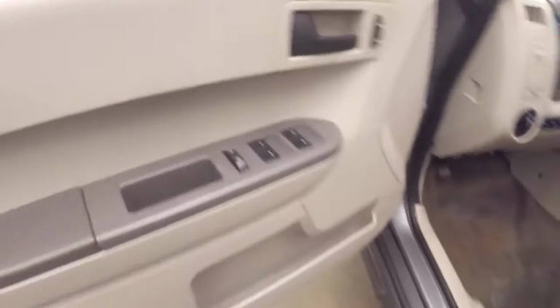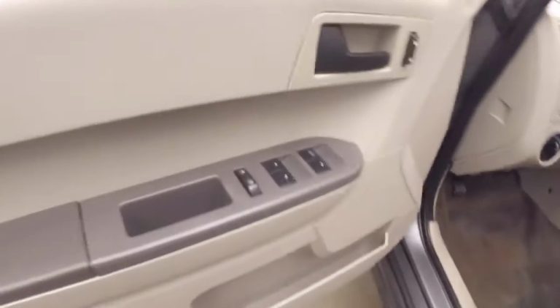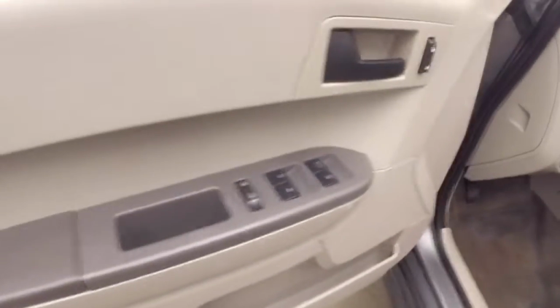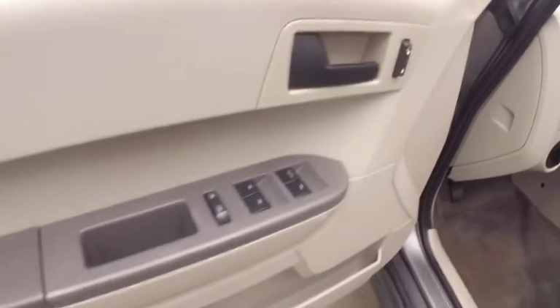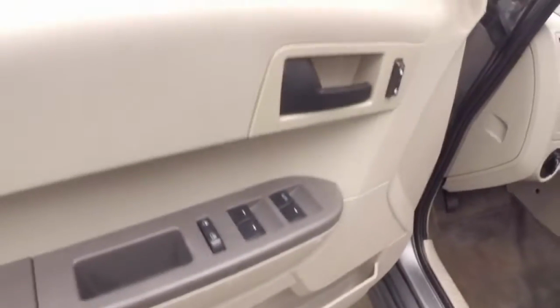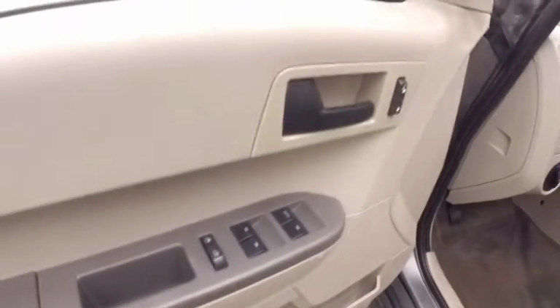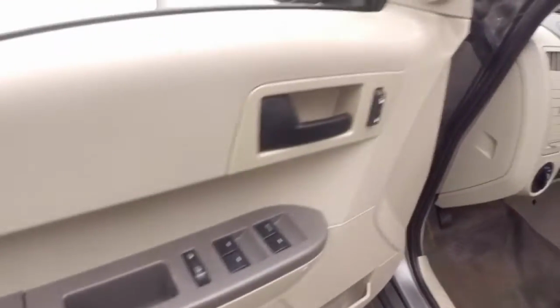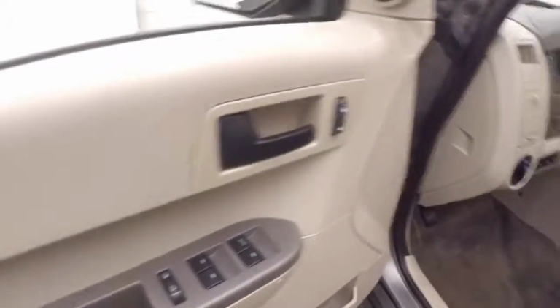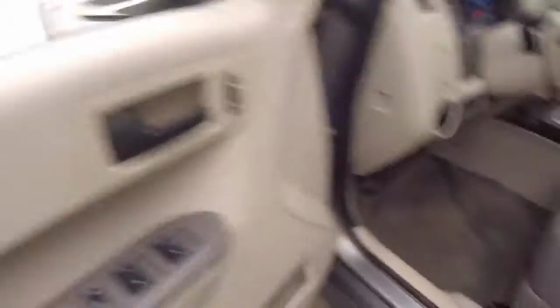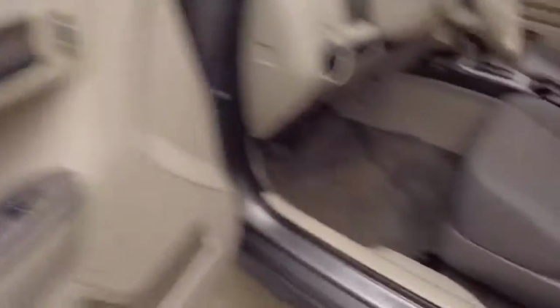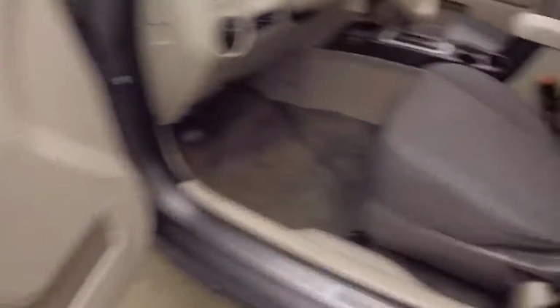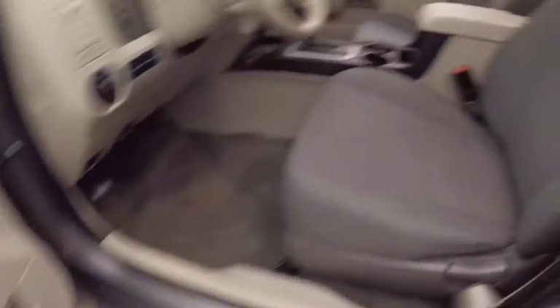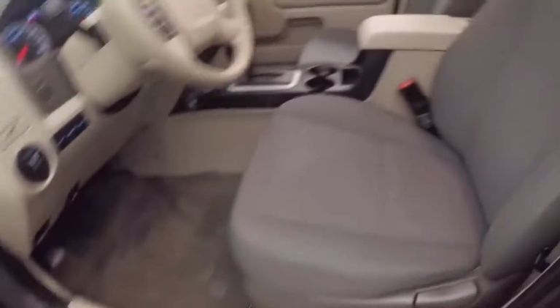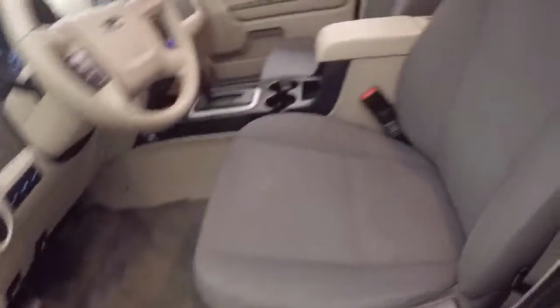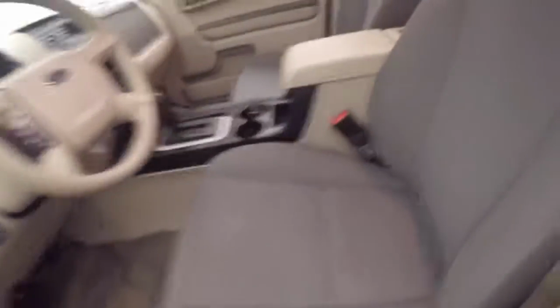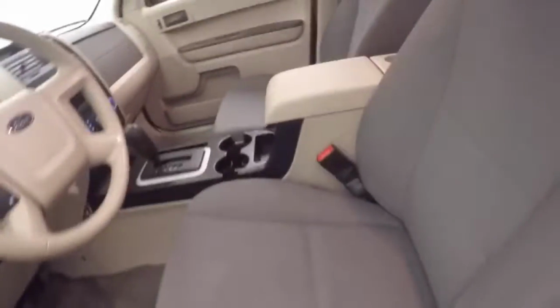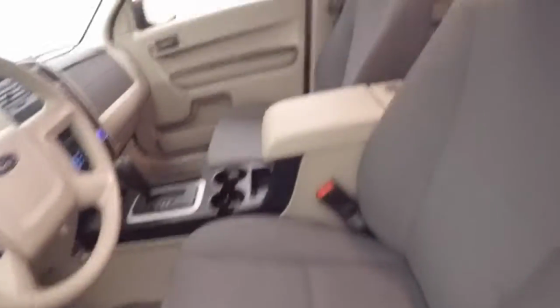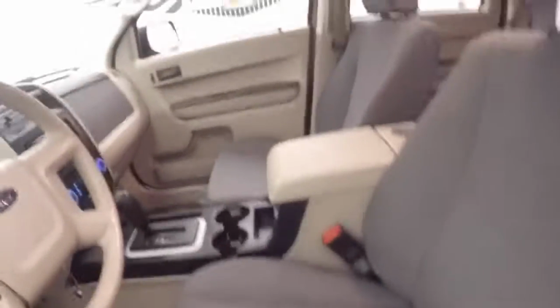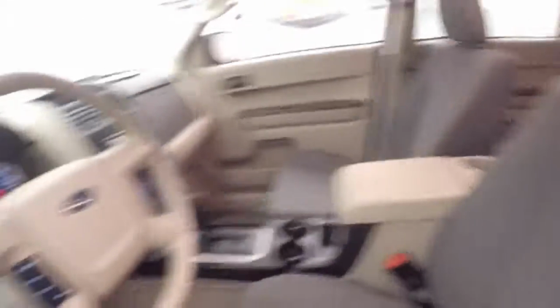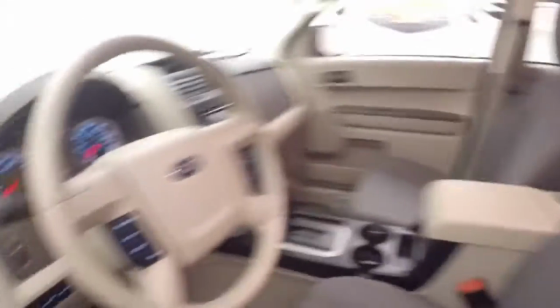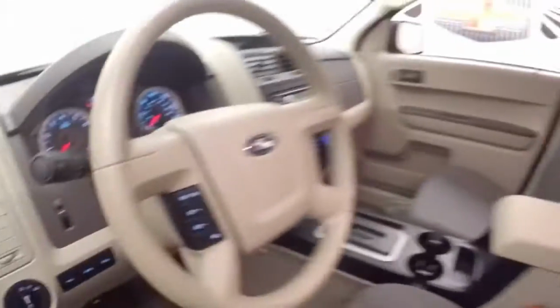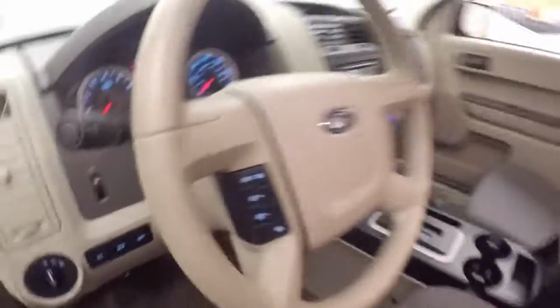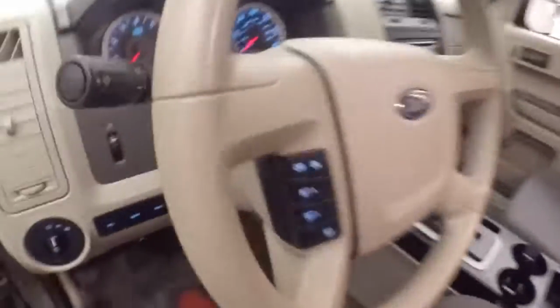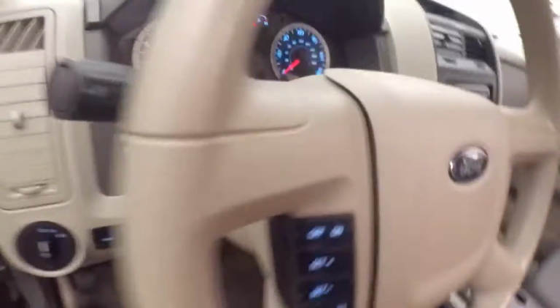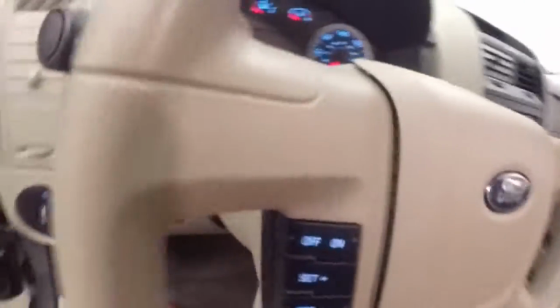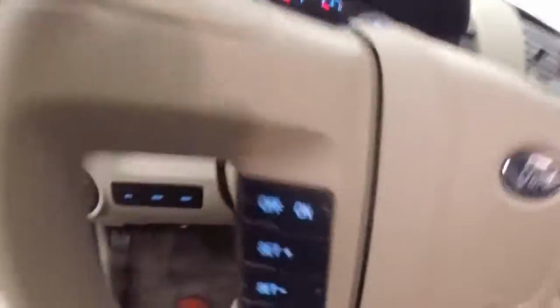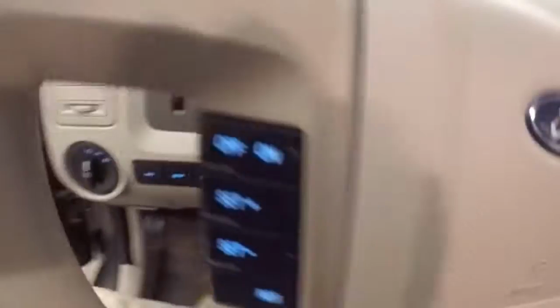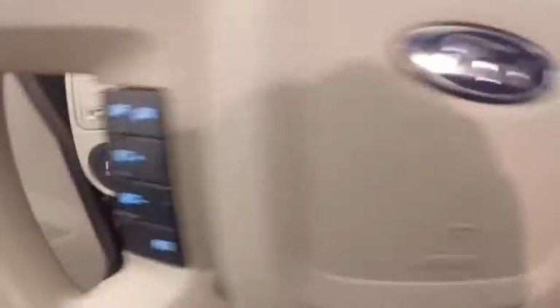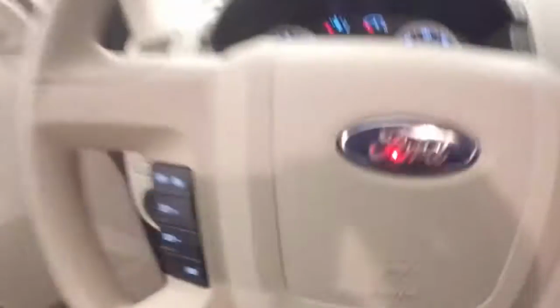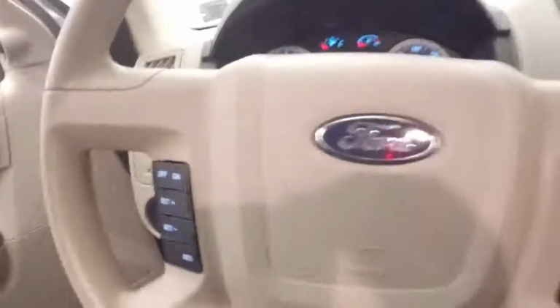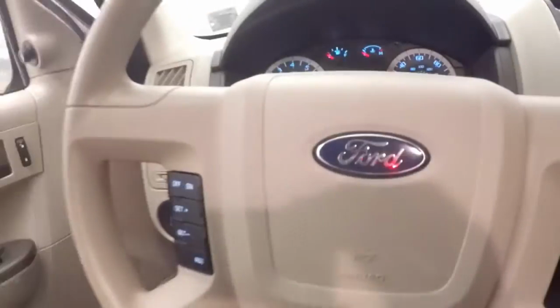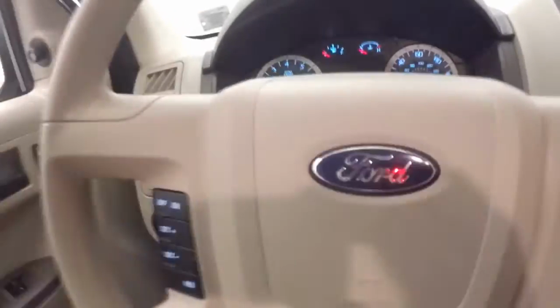Basic controls on the door. Manual seats. Cruise control on the steering wheel.